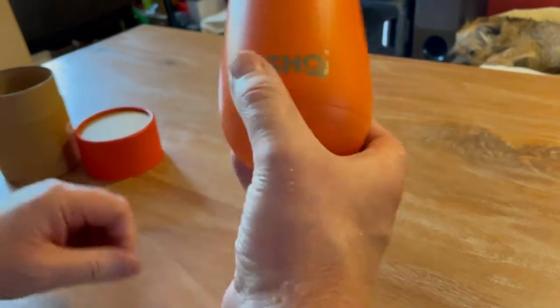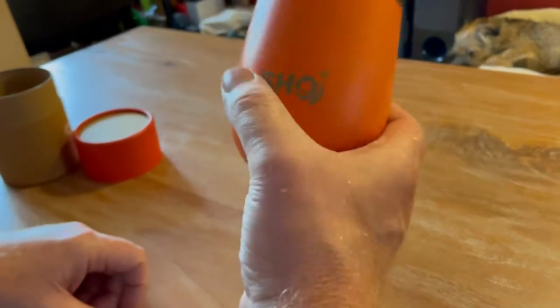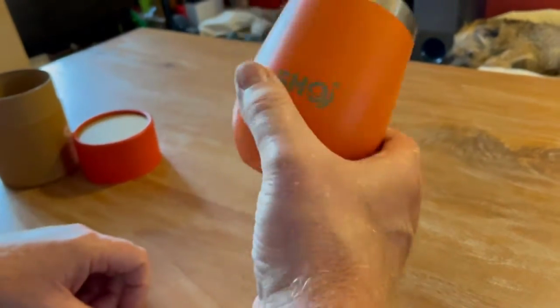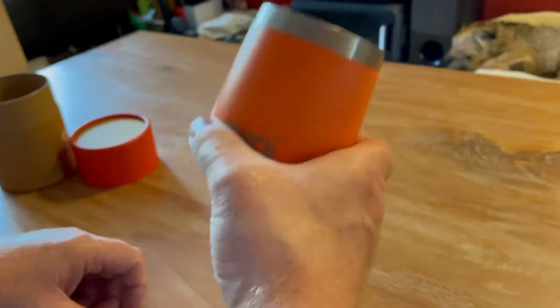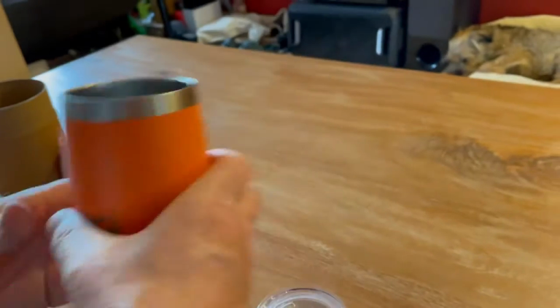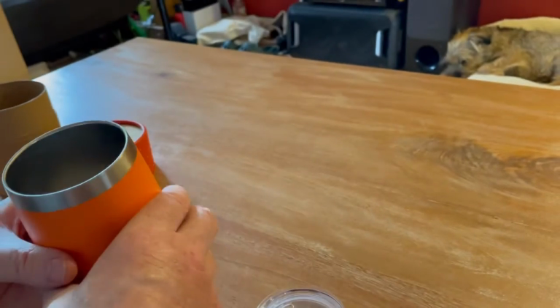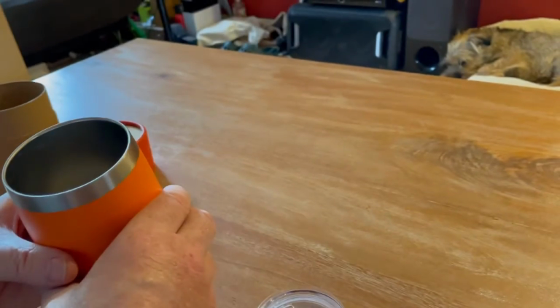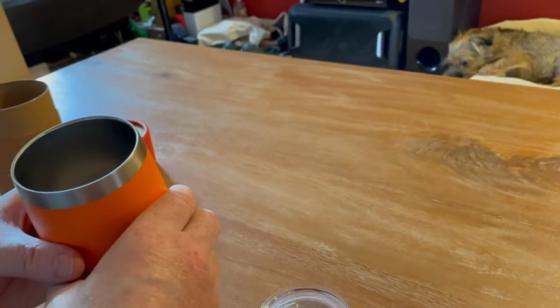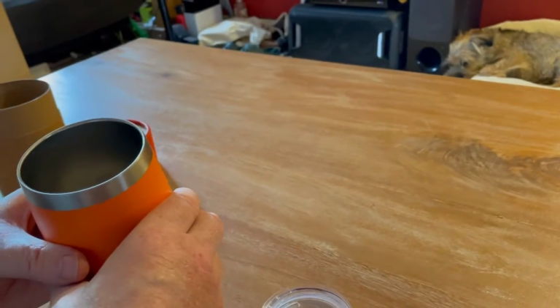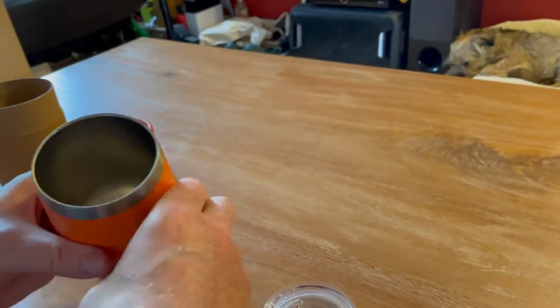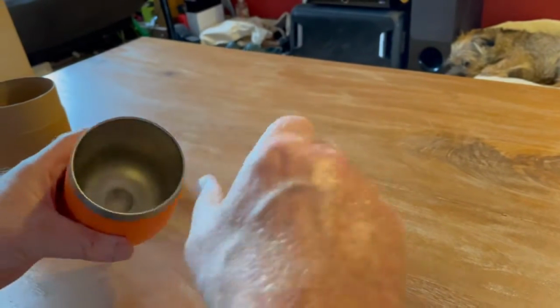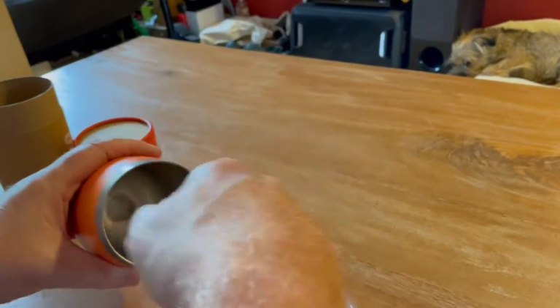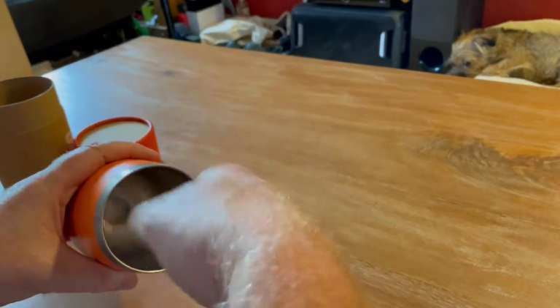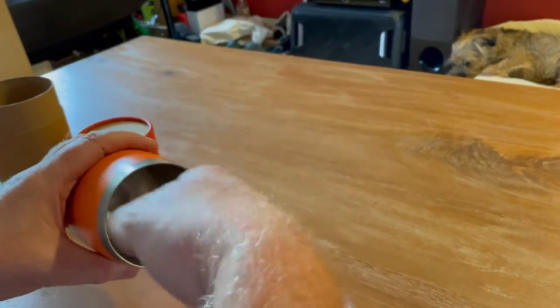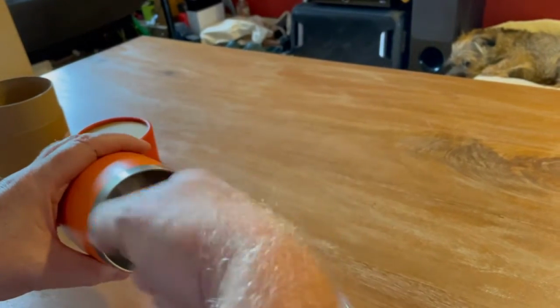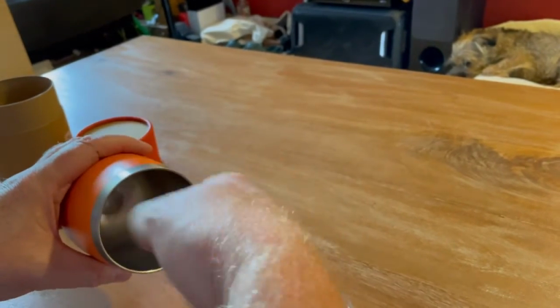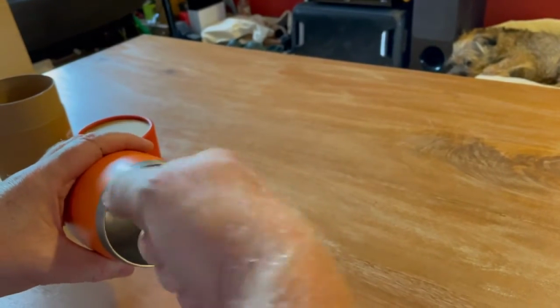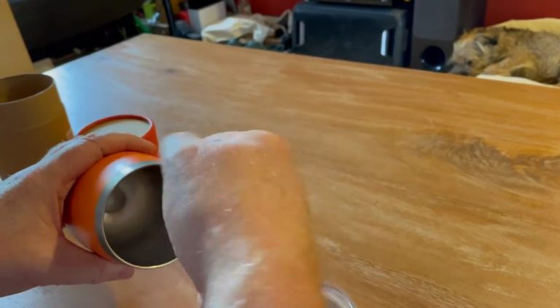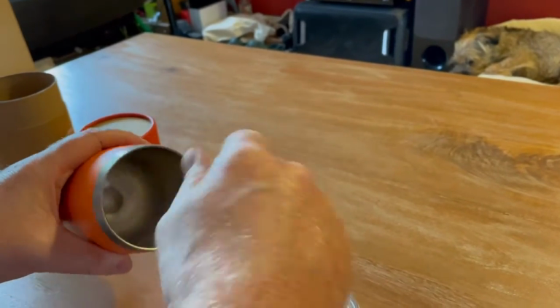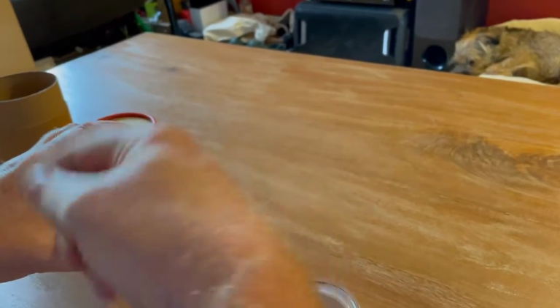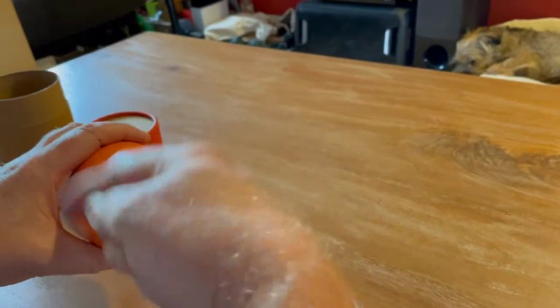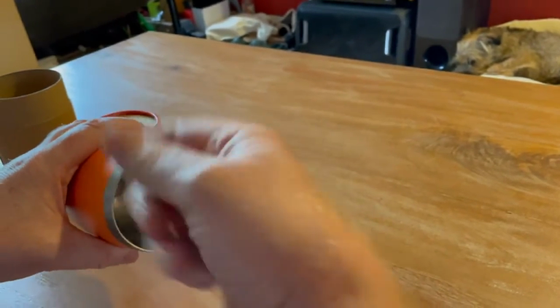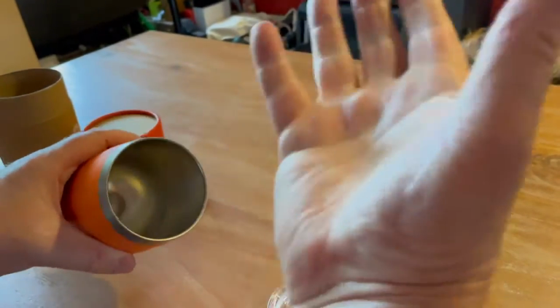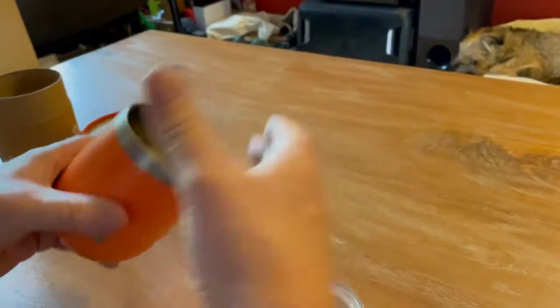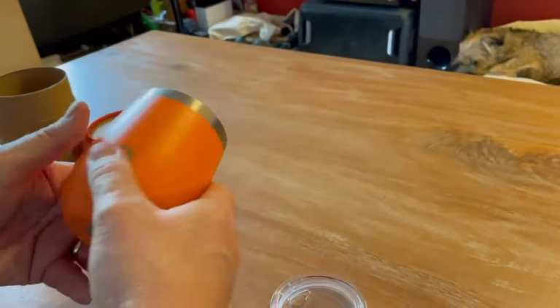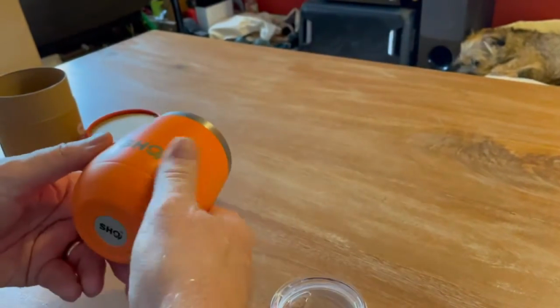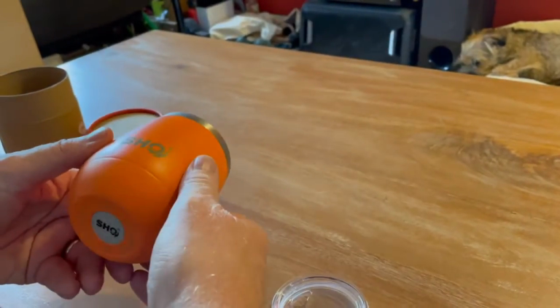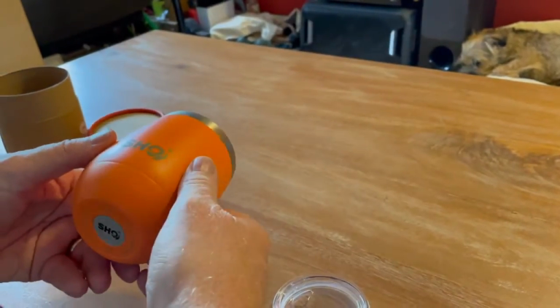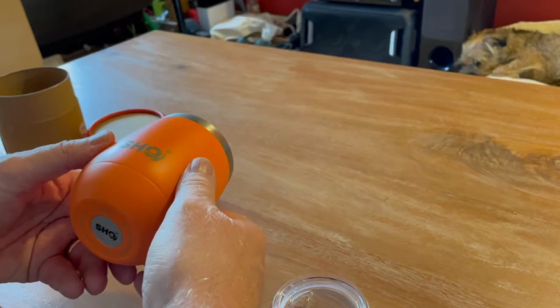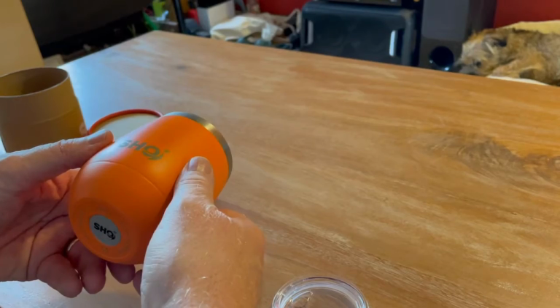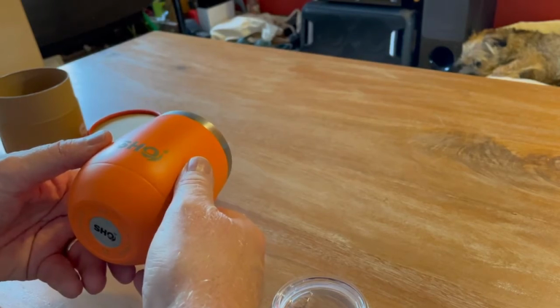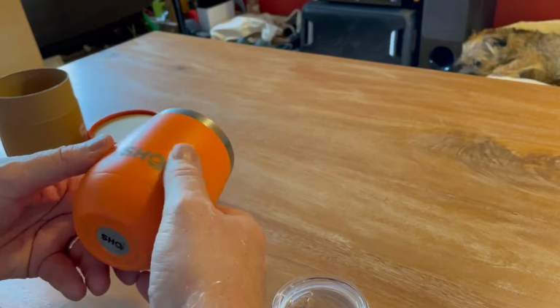It's hand wash only — not dishwasher safe. They even sell a rubberized brush on the site for cleaning without scratching.